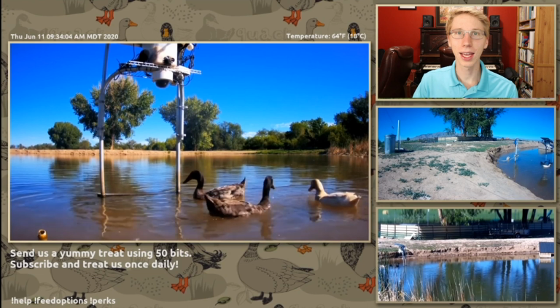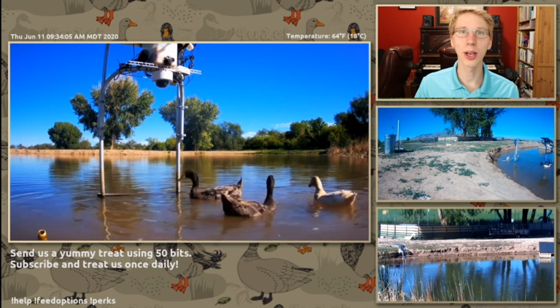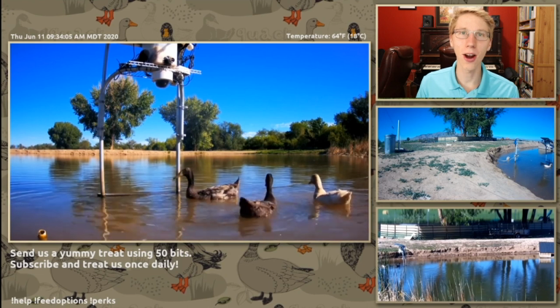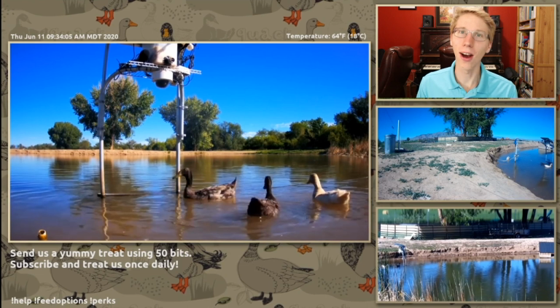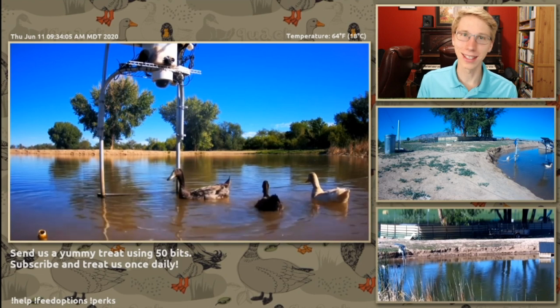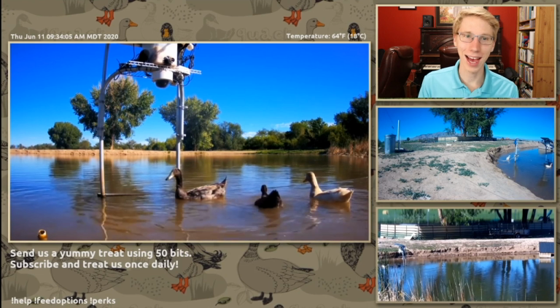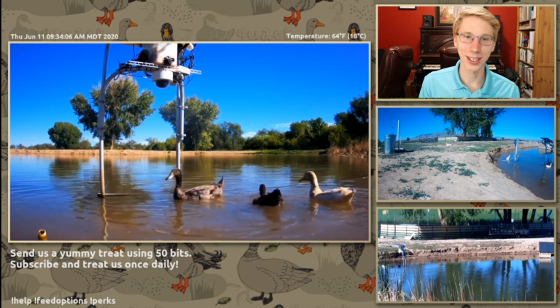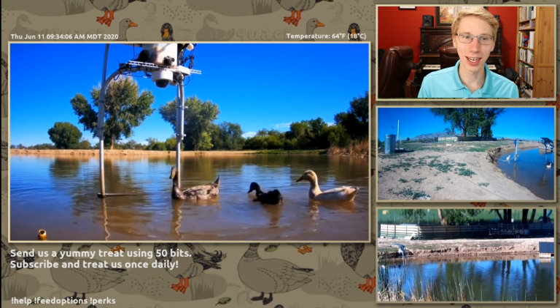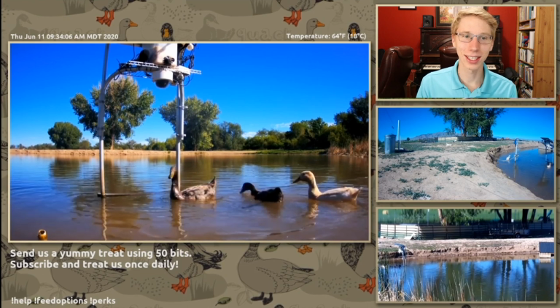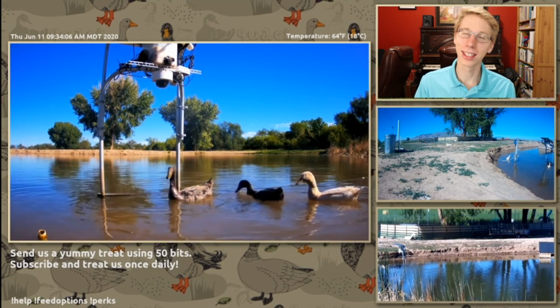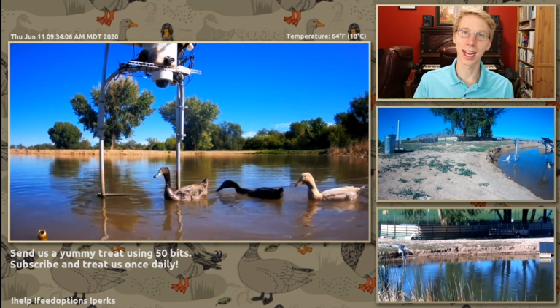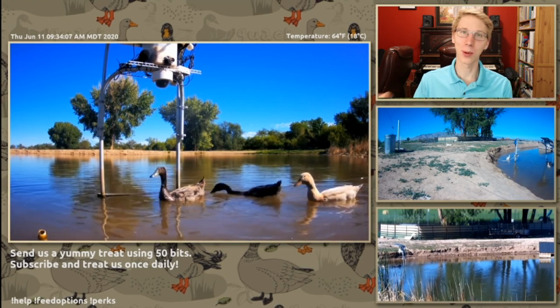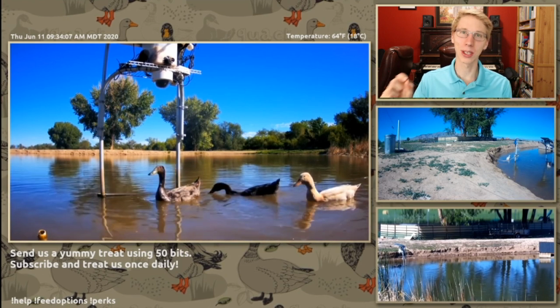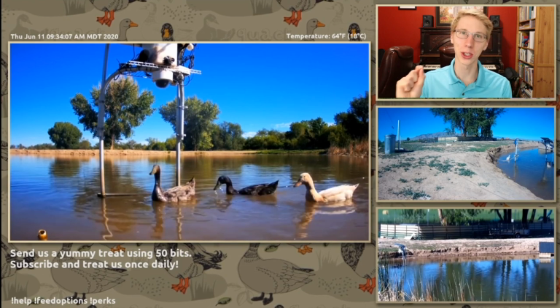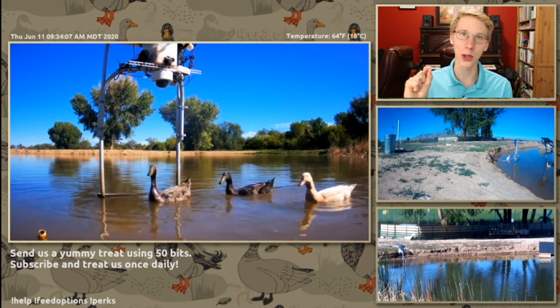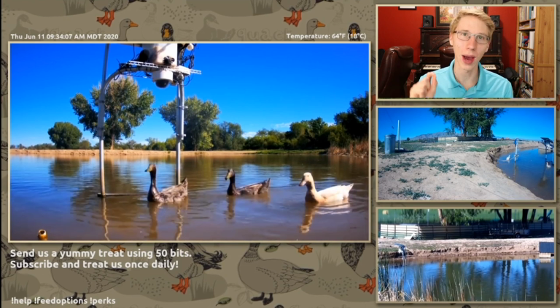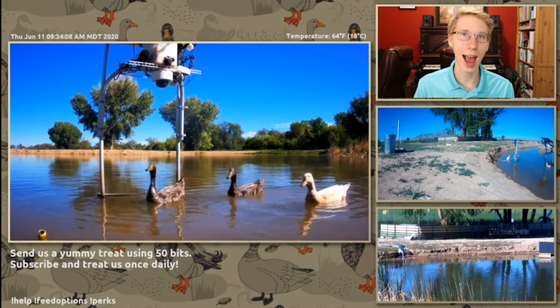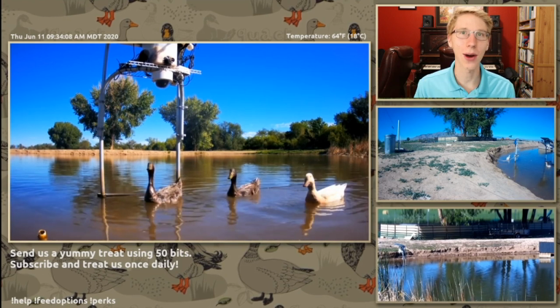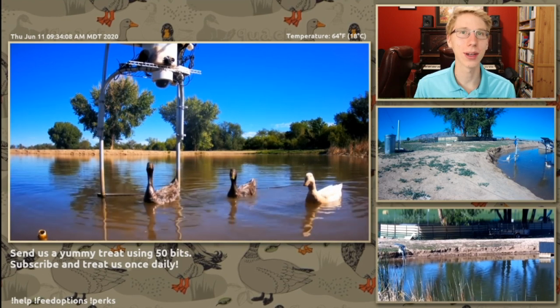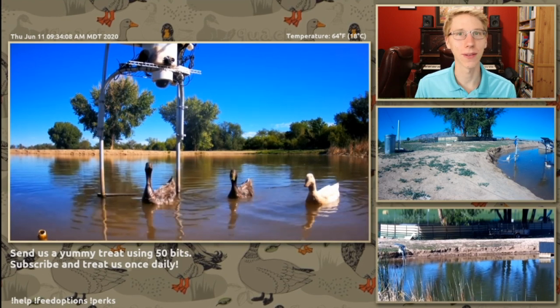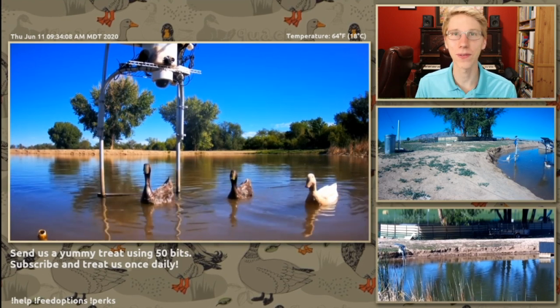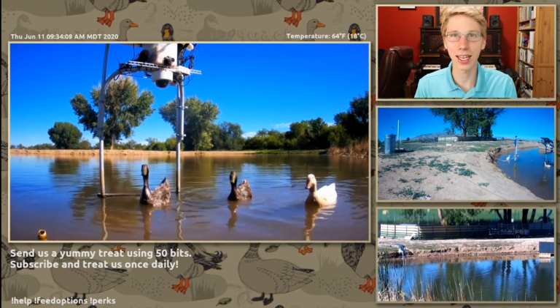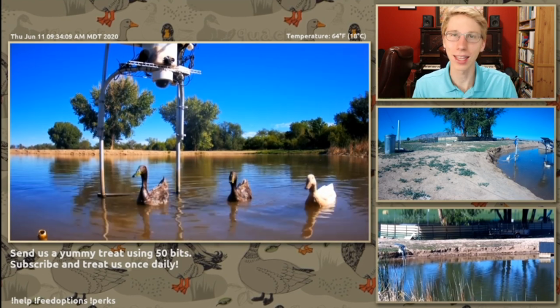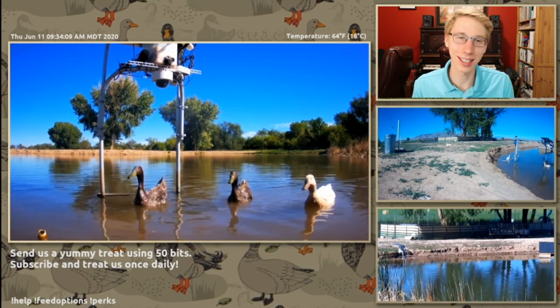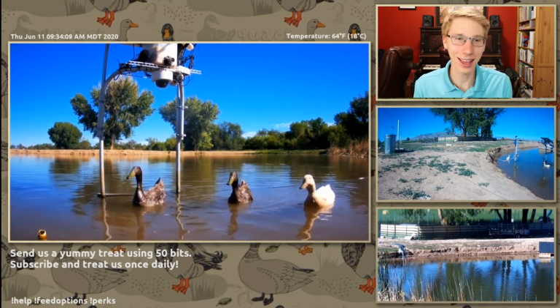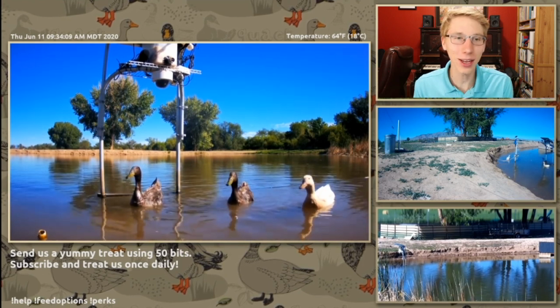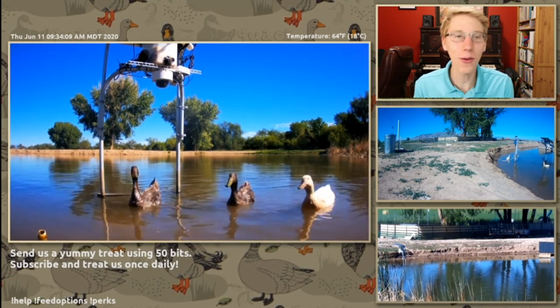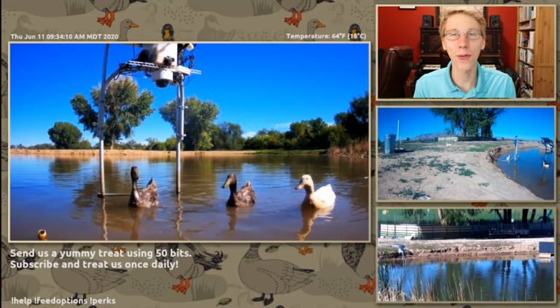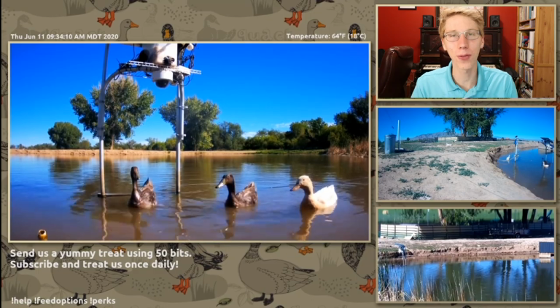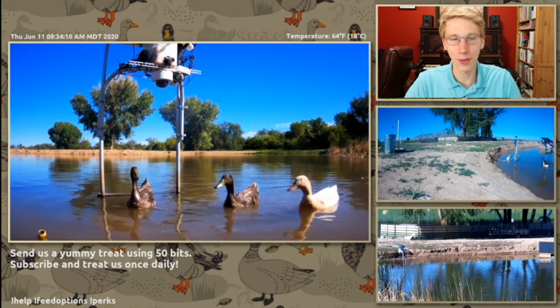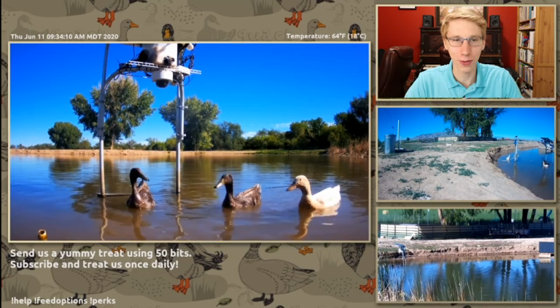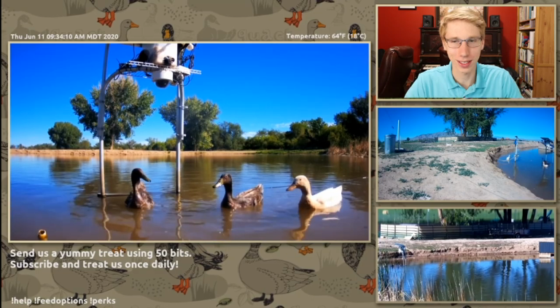Here we are on Dash Ducks, and today I'm going to show you how to feed these little fluffy friends.